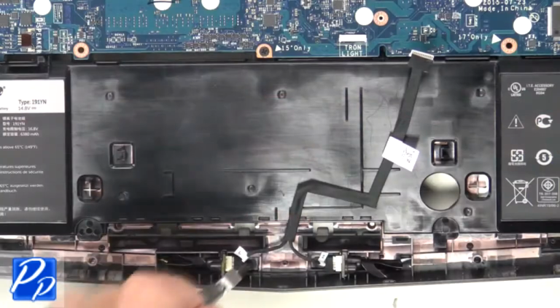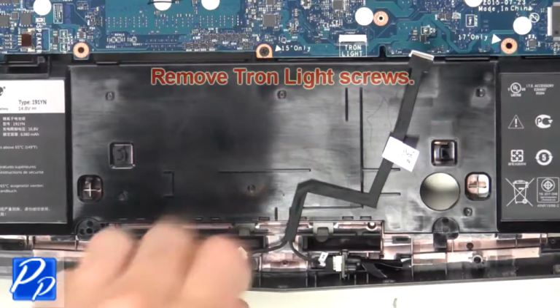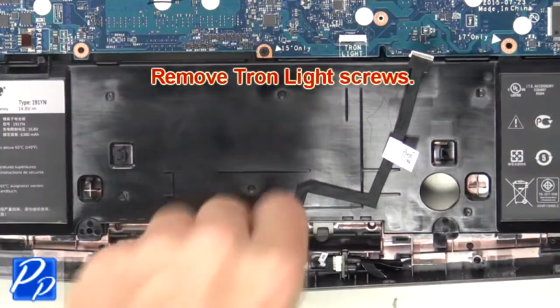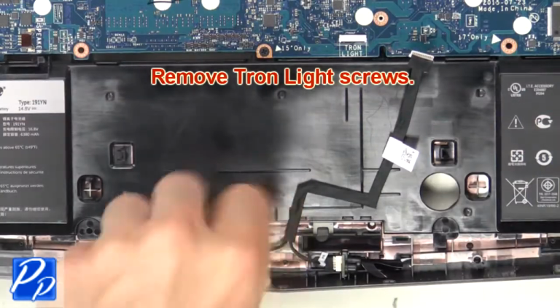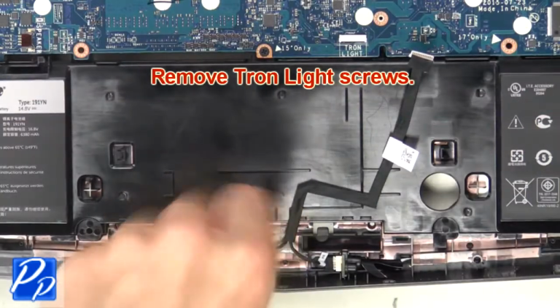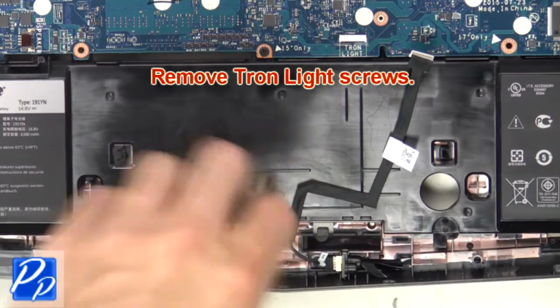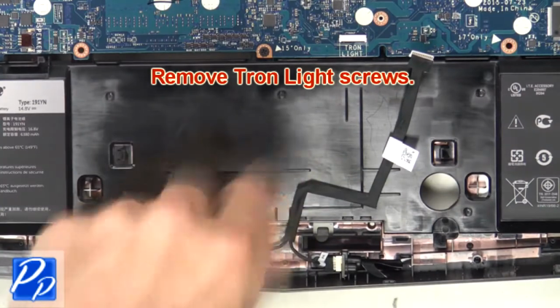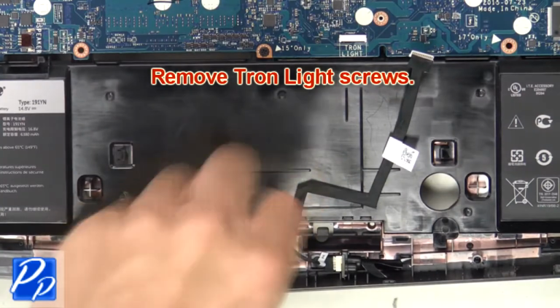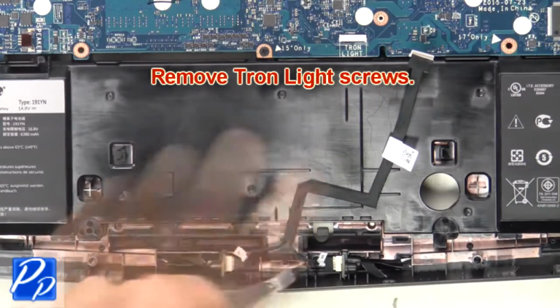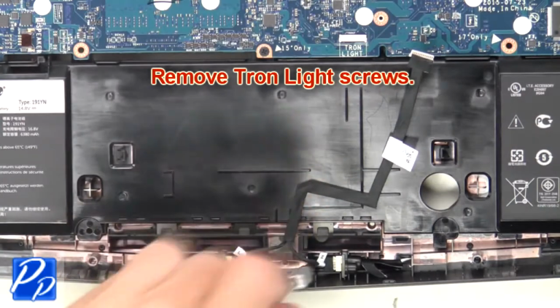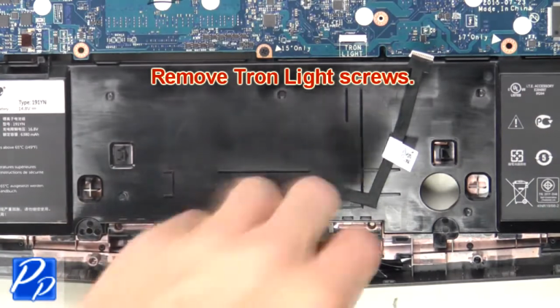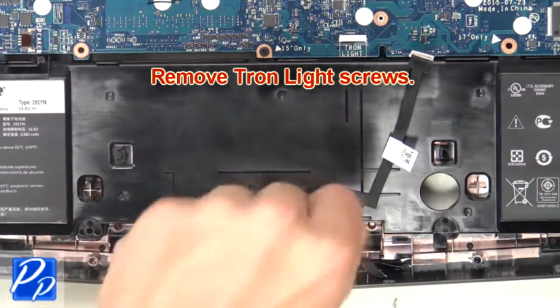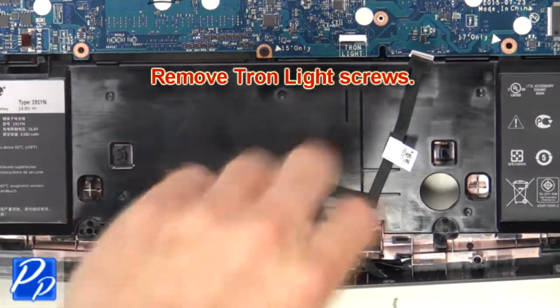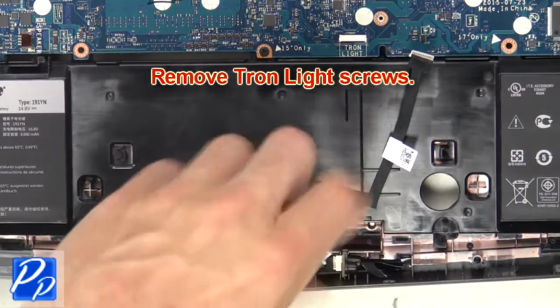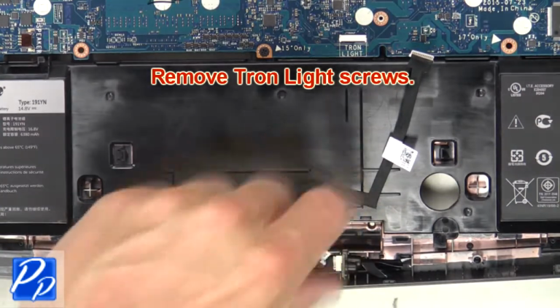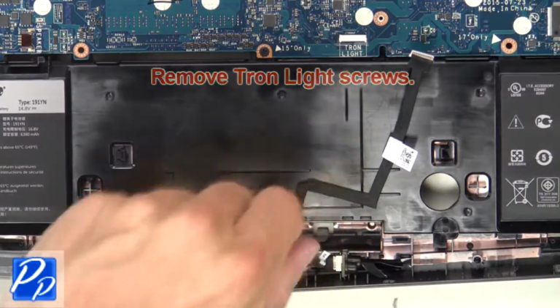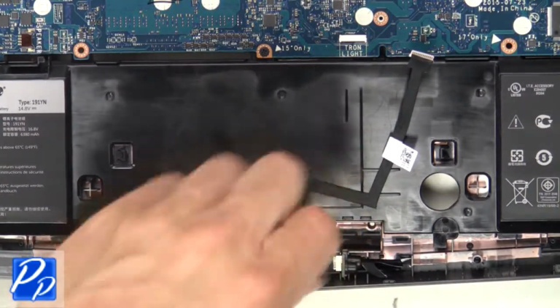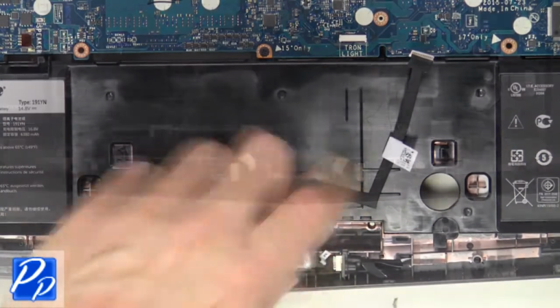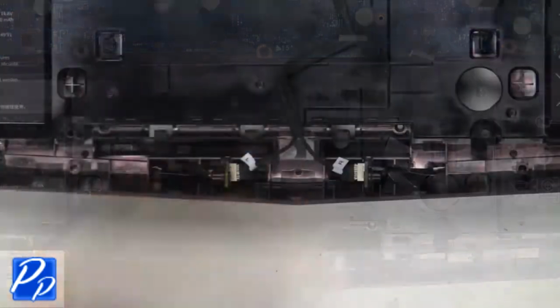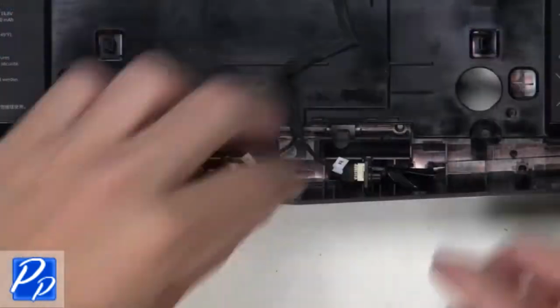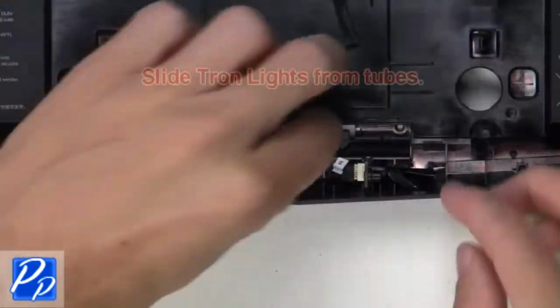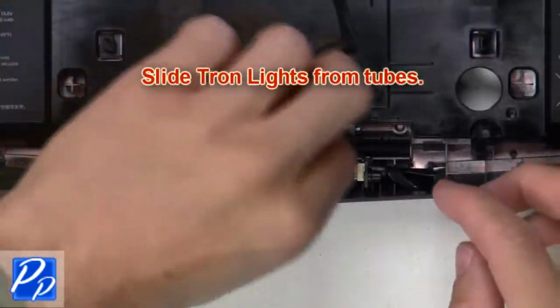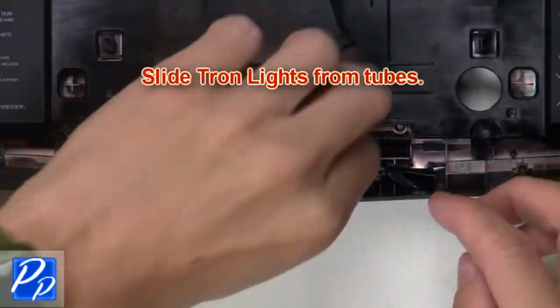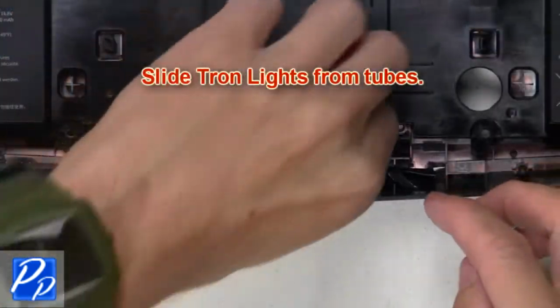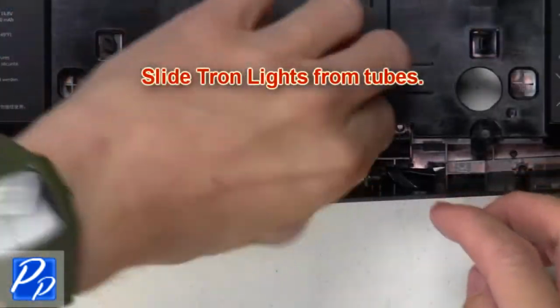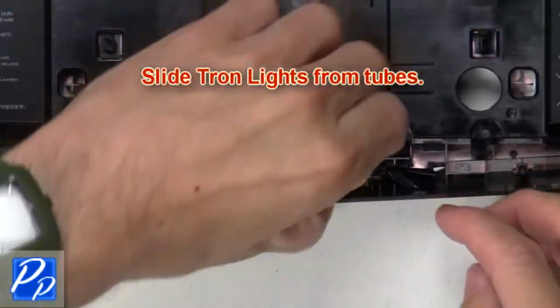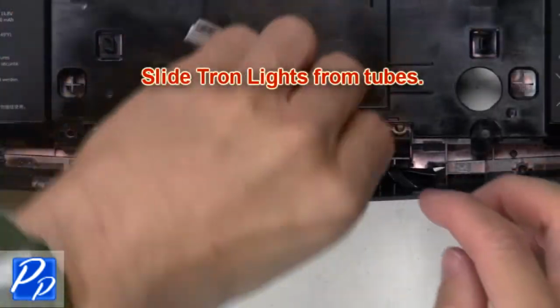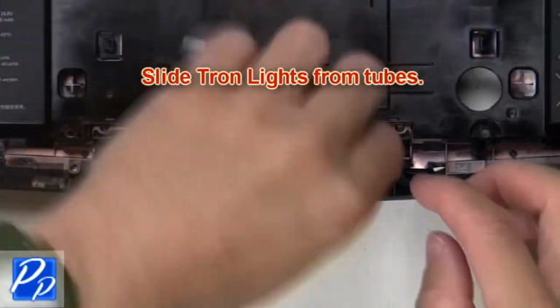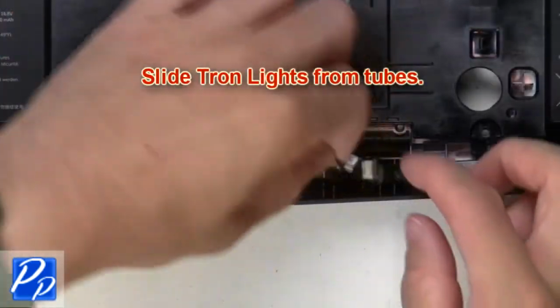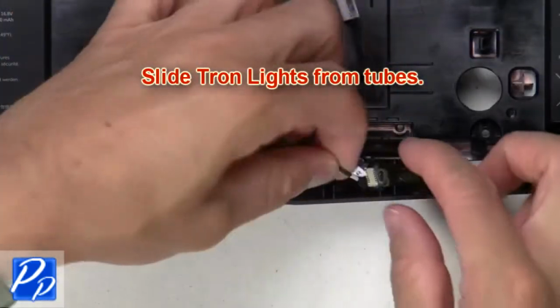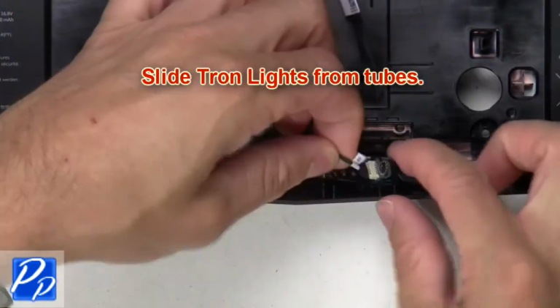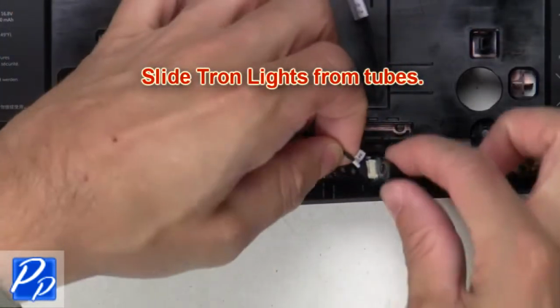Now remove the Tron light screws. Then slide the Tron lights from the tubes.